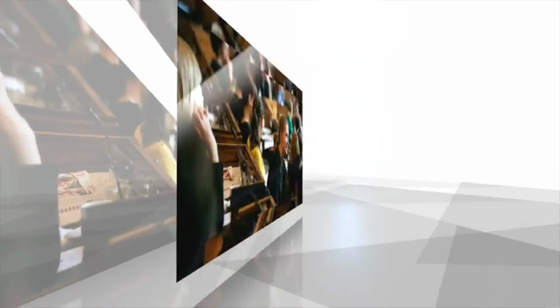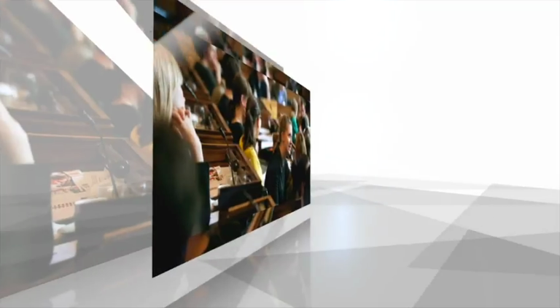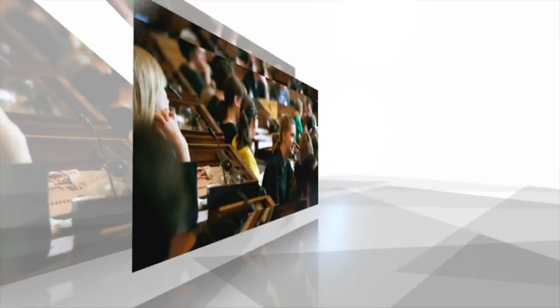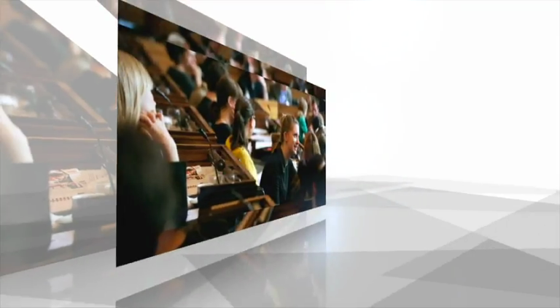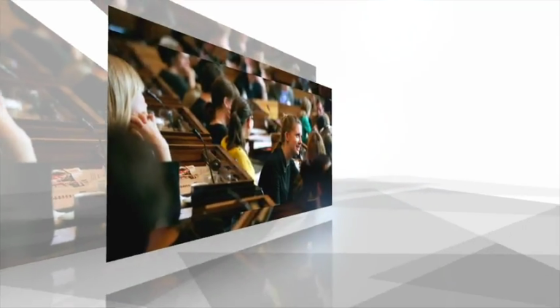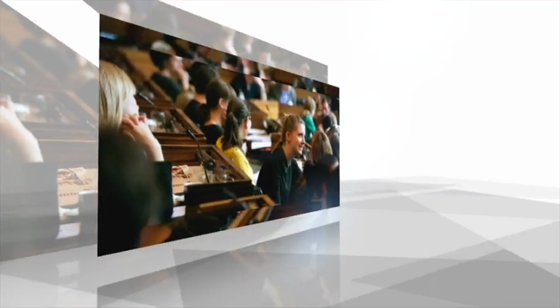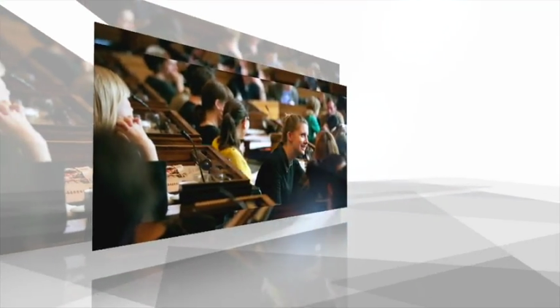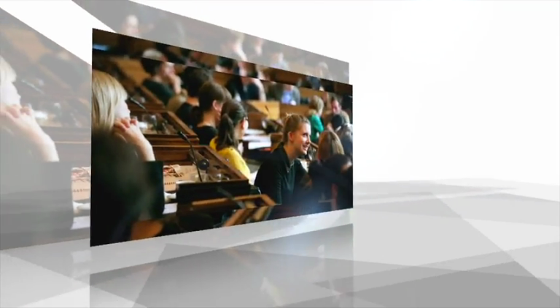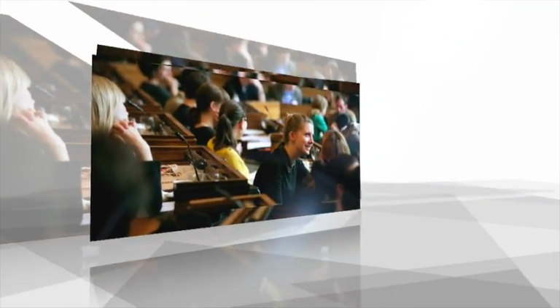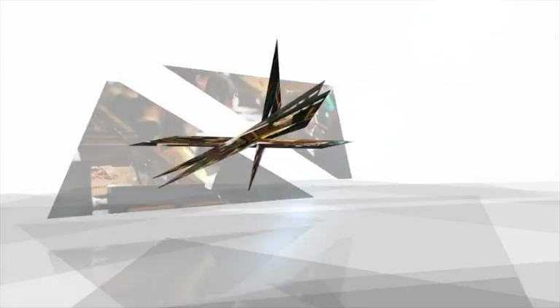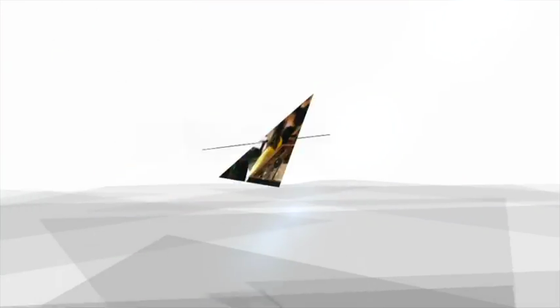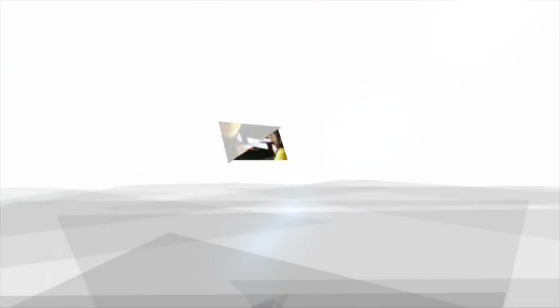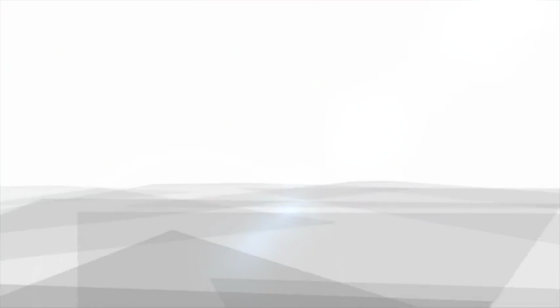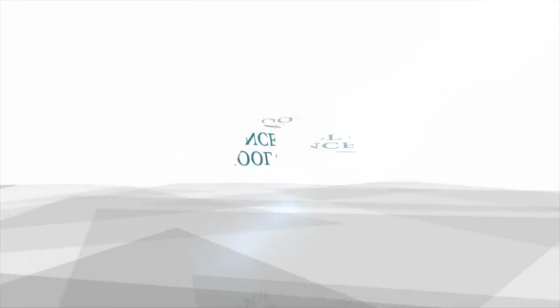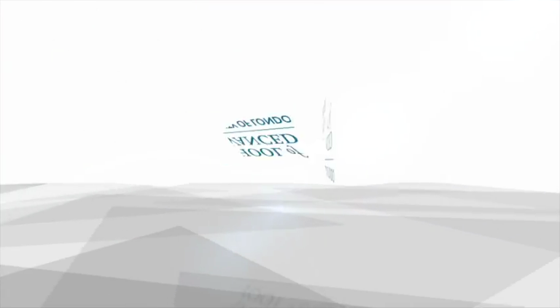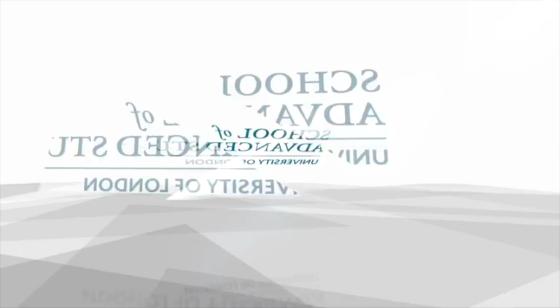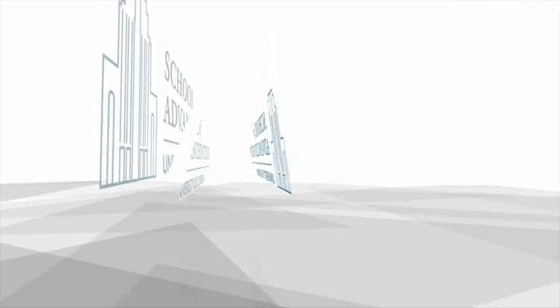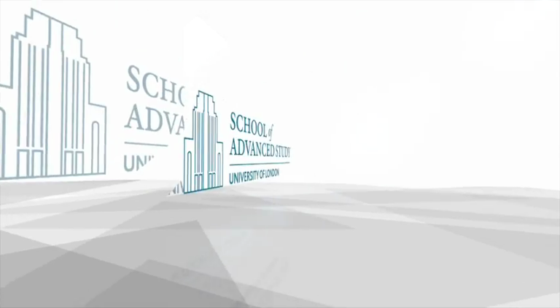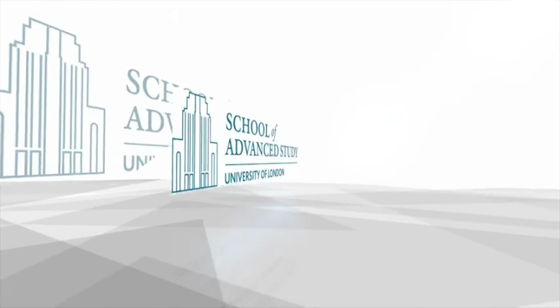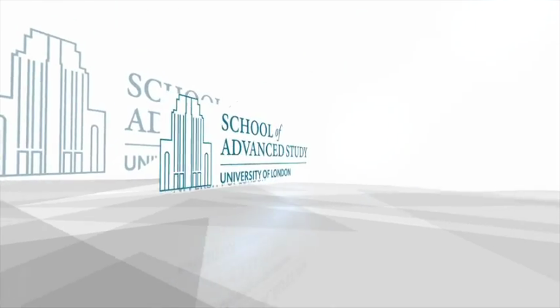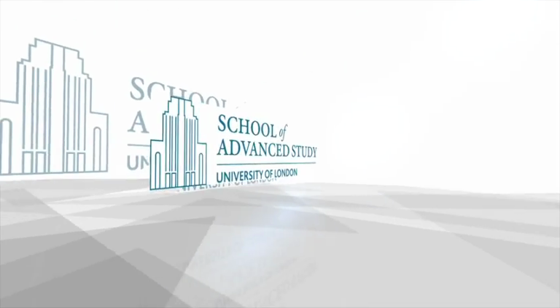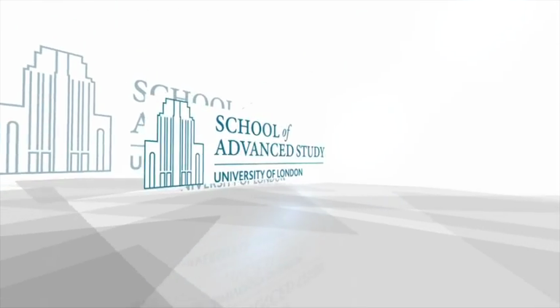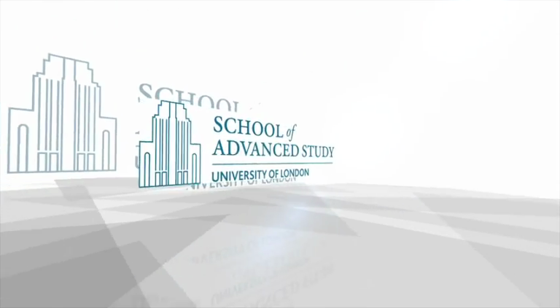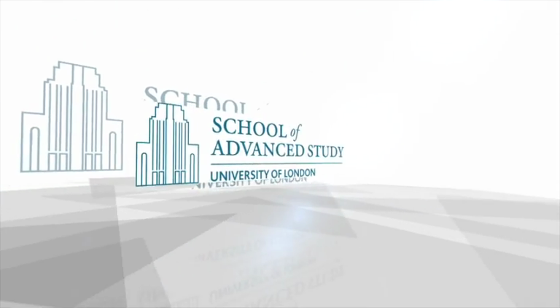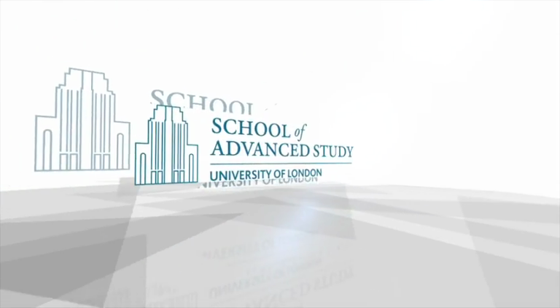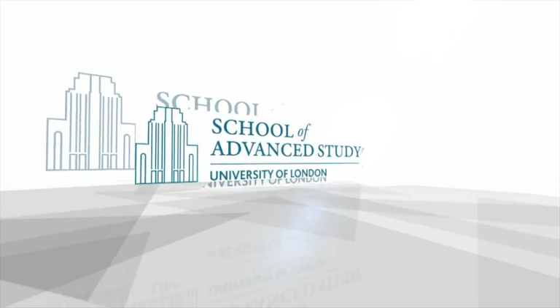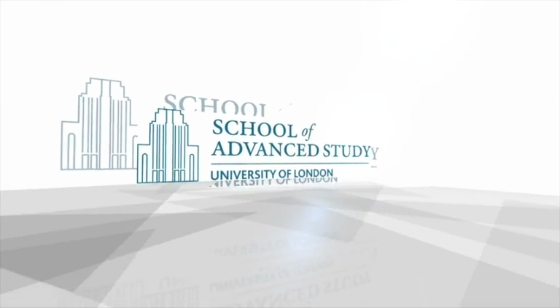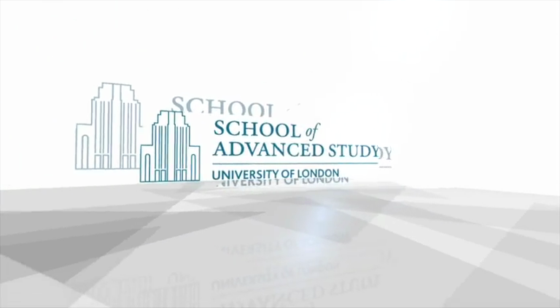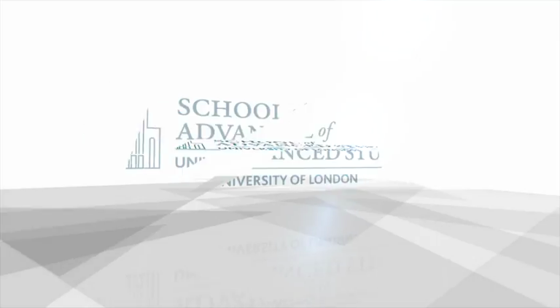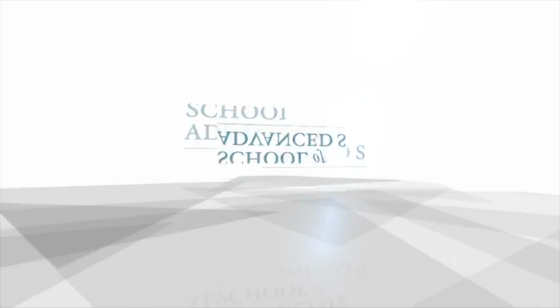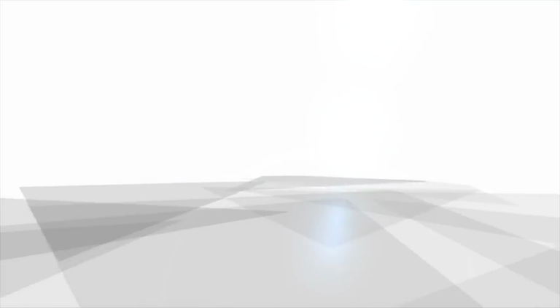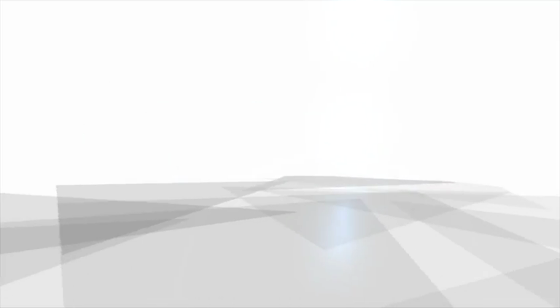This podcast is brought to you by the School of Advanced Study, University of London.